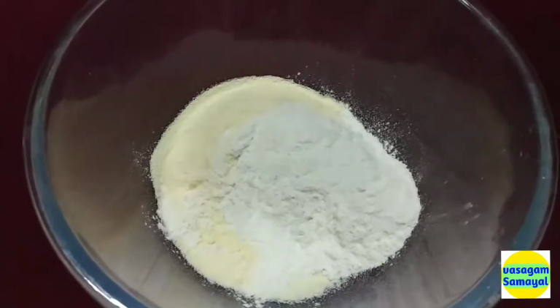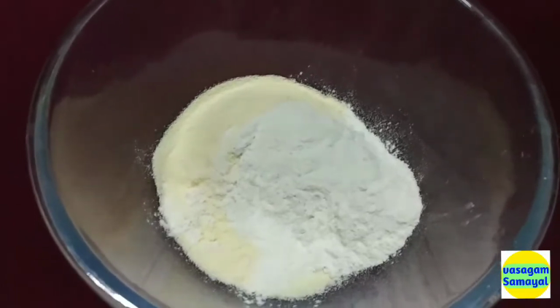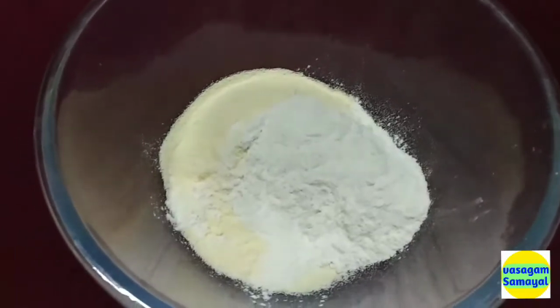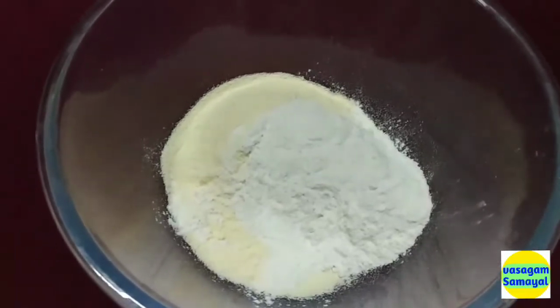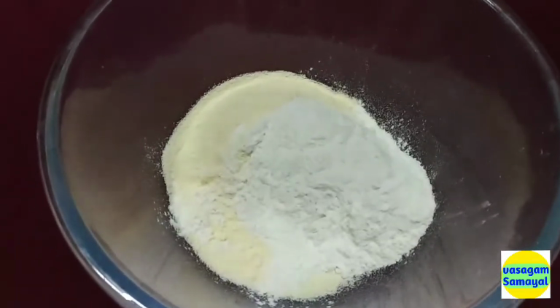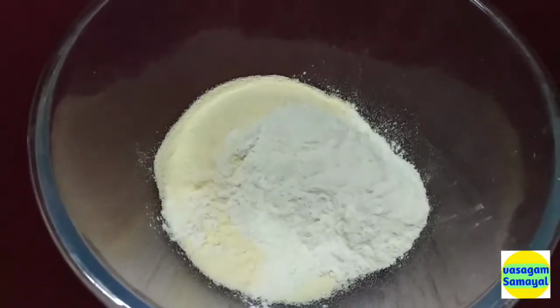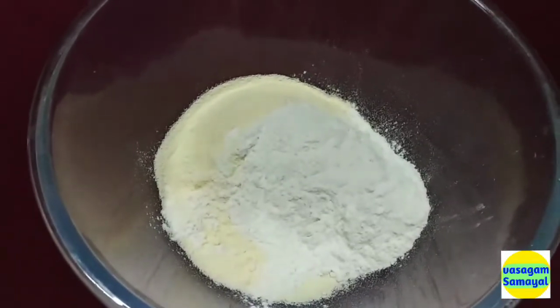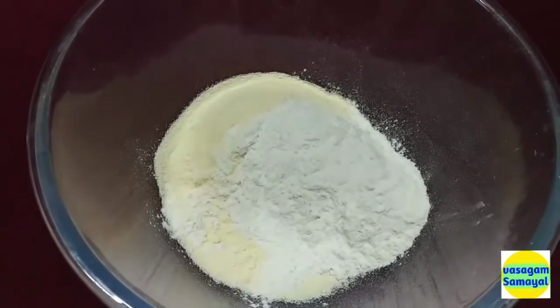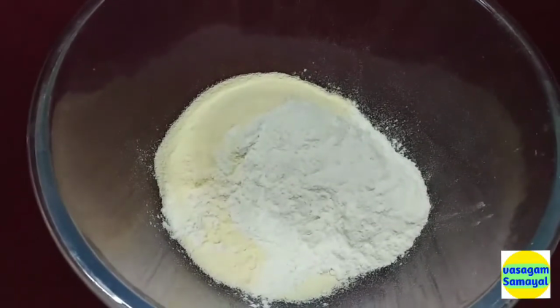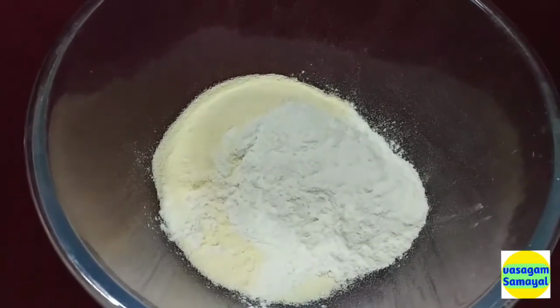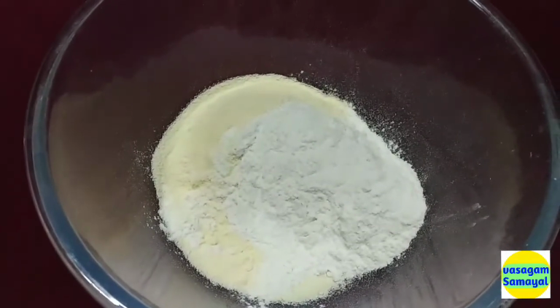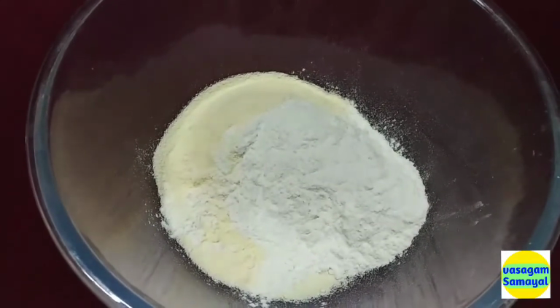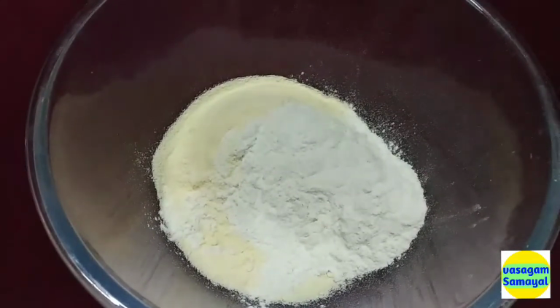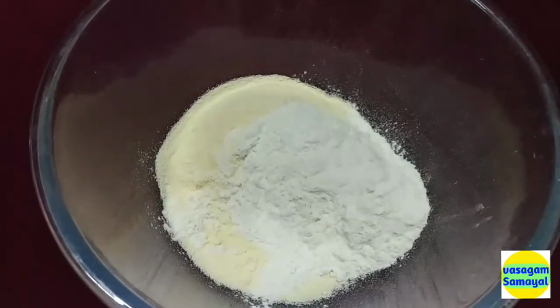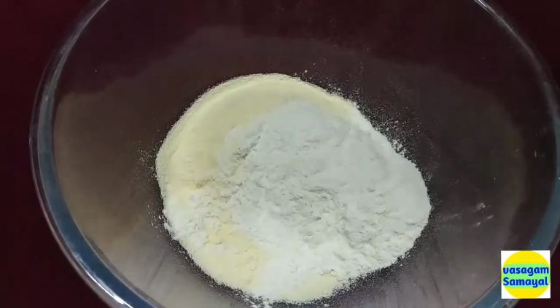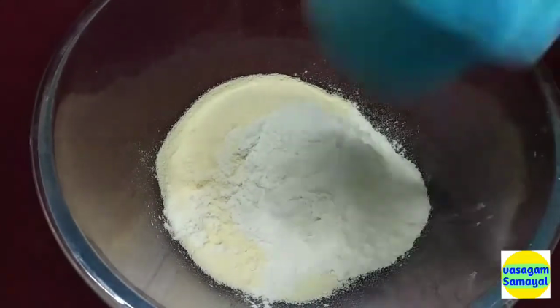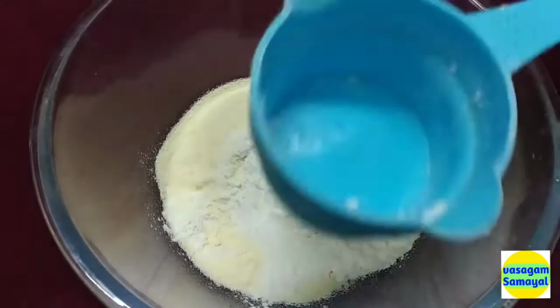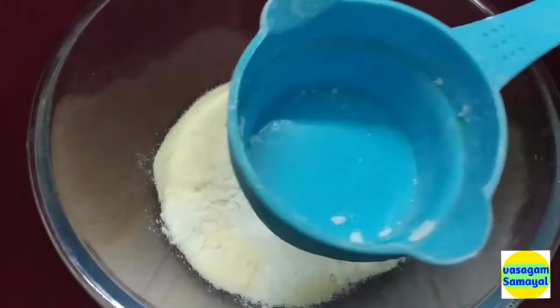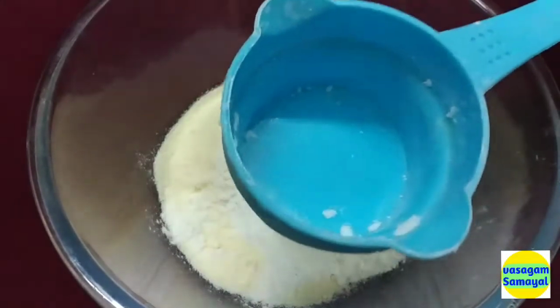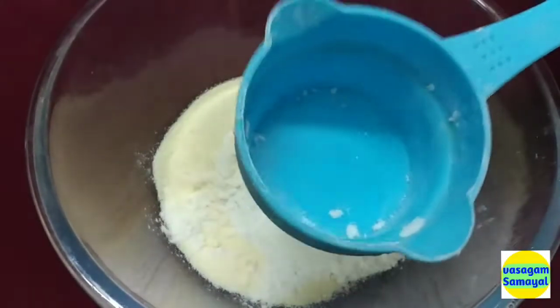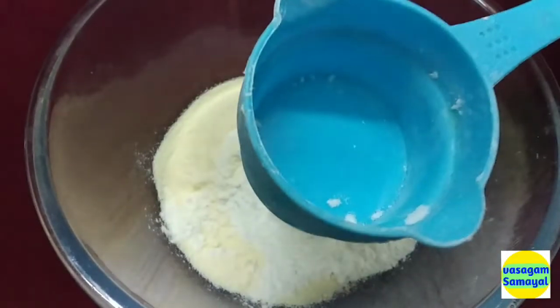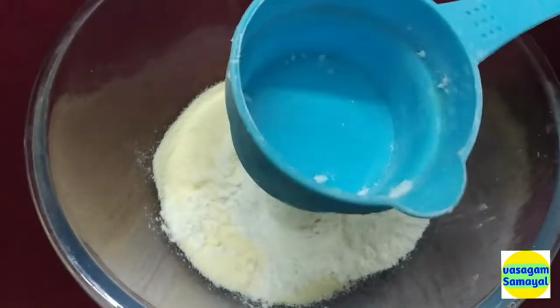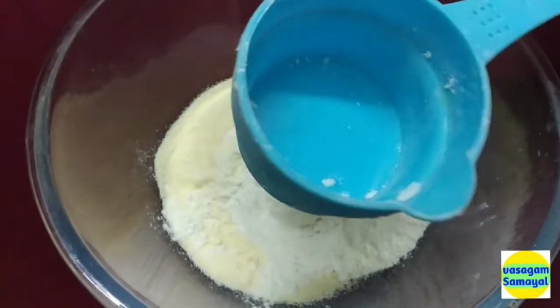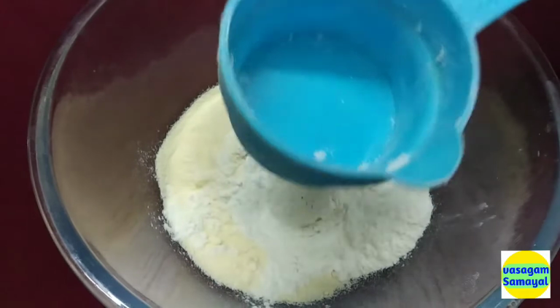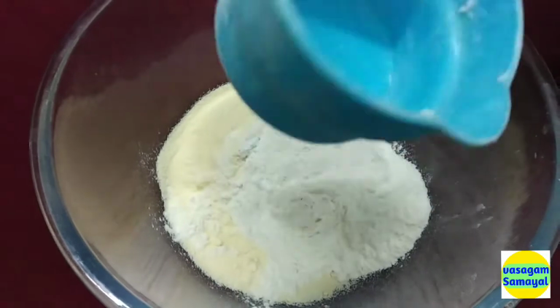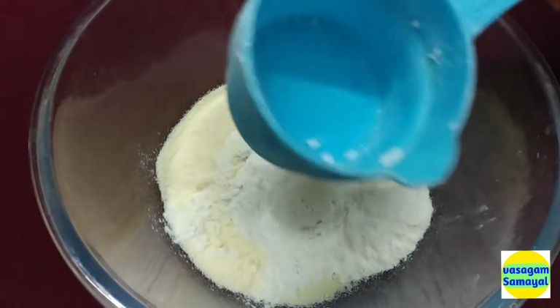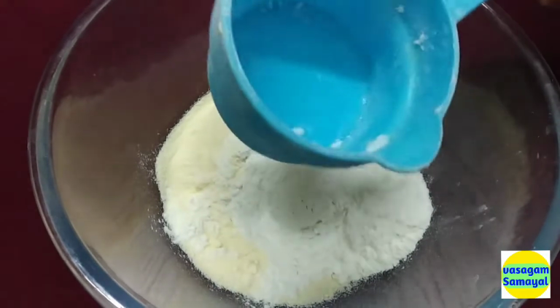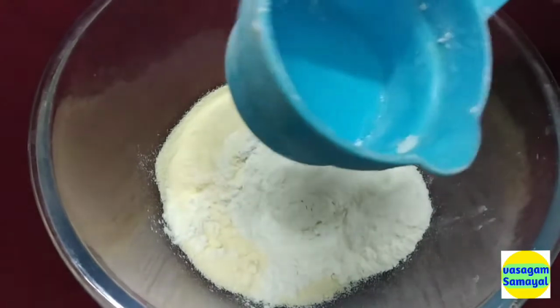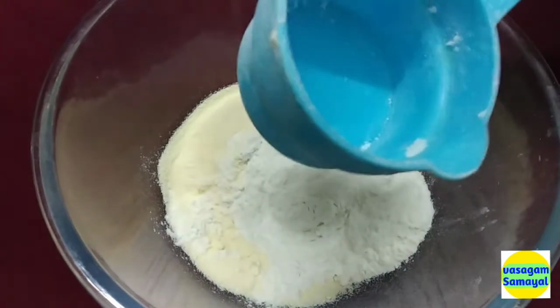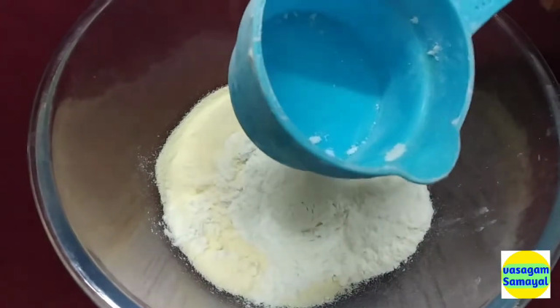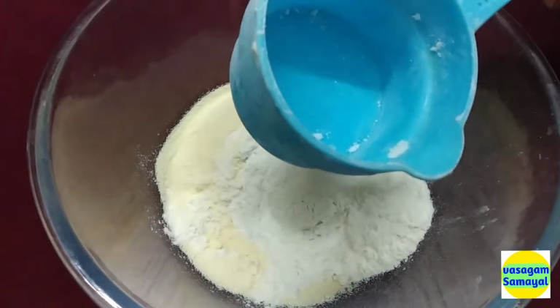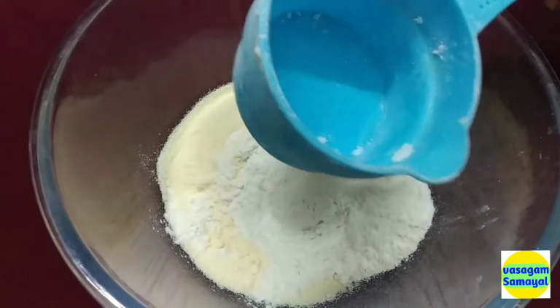I have a milk powder. We use 1 cup of milk powder.